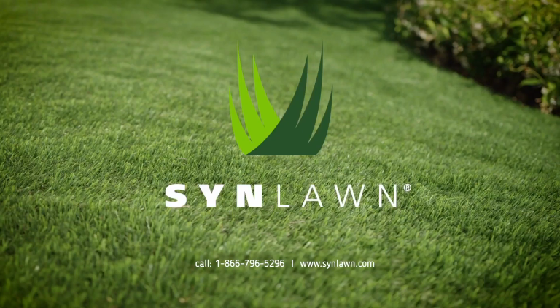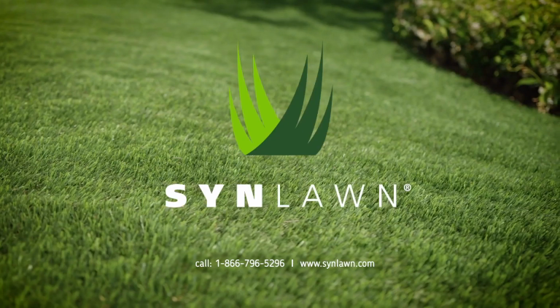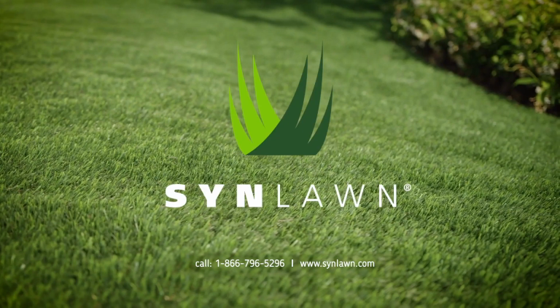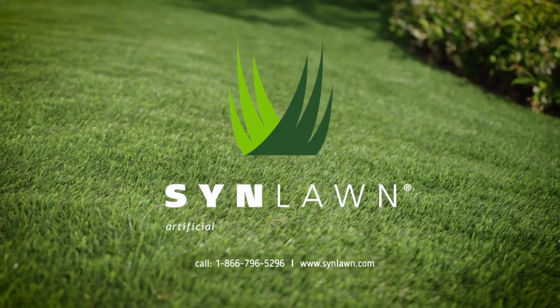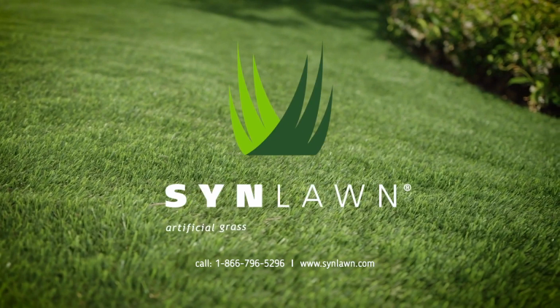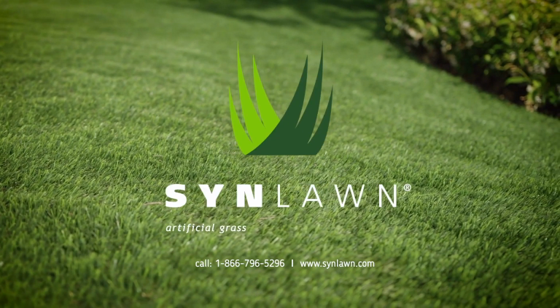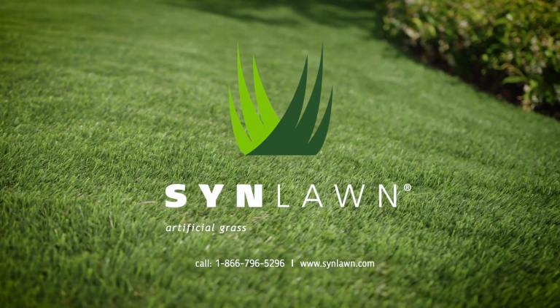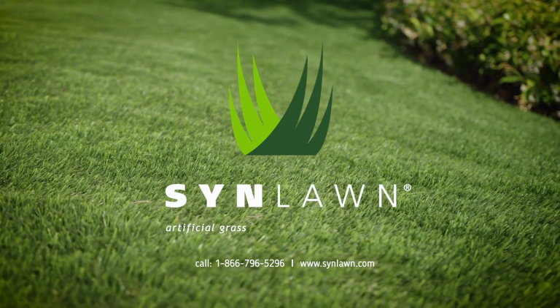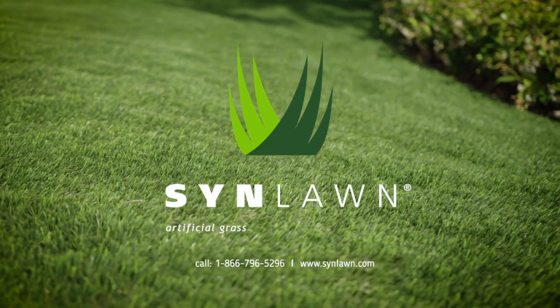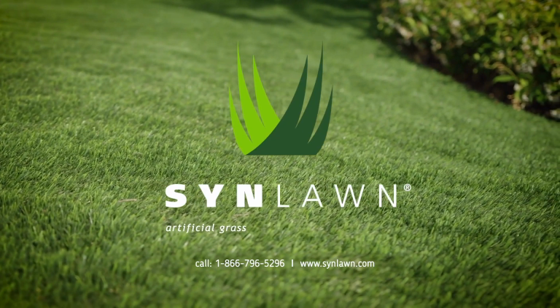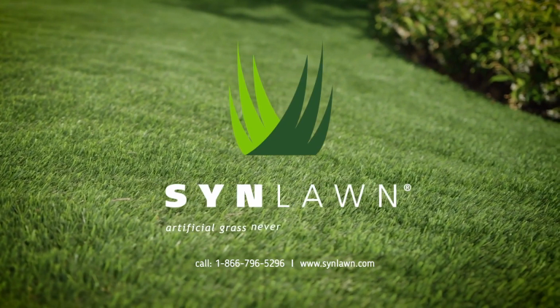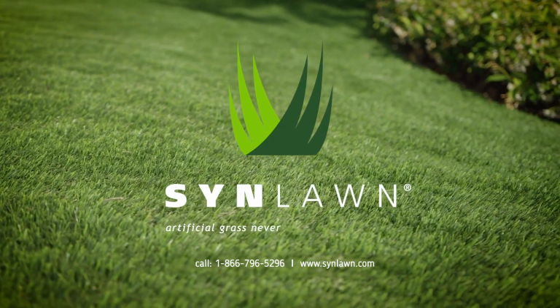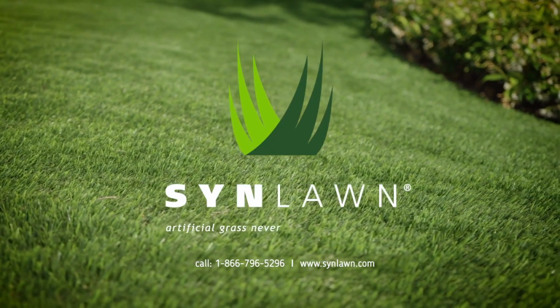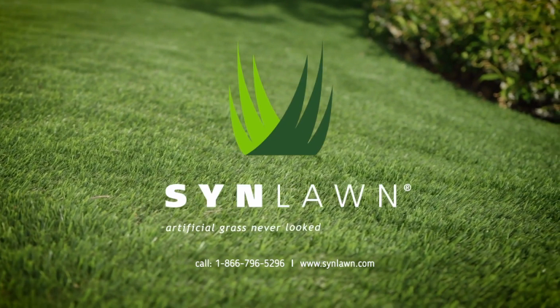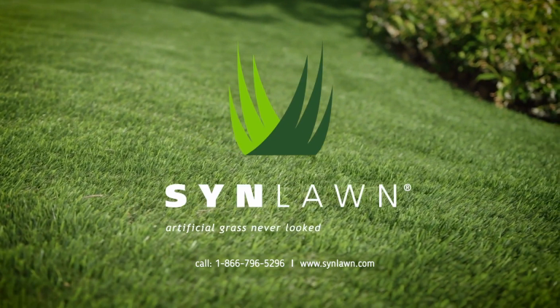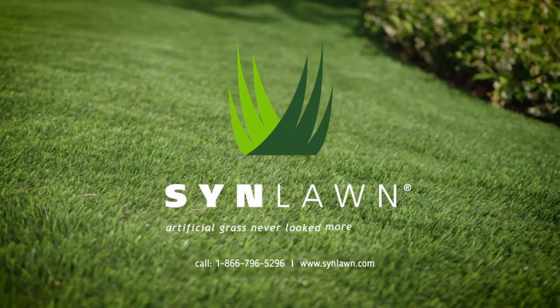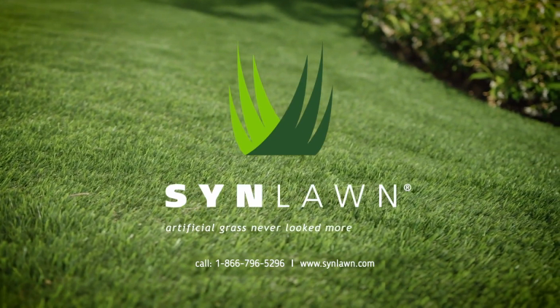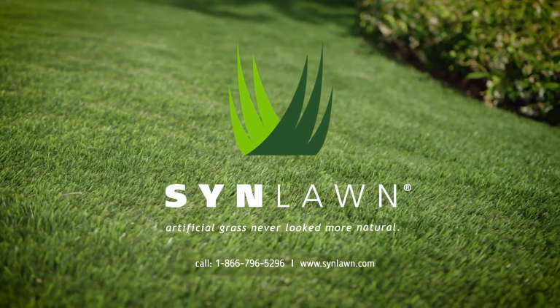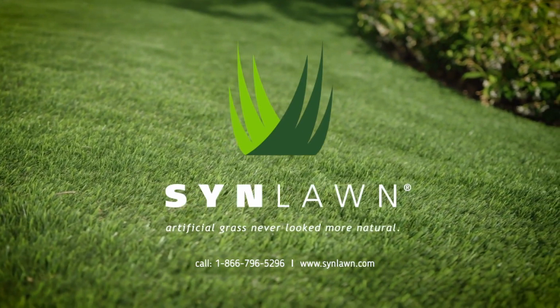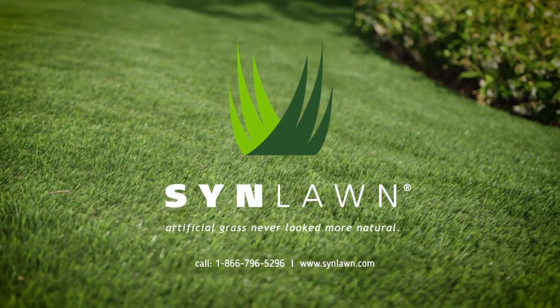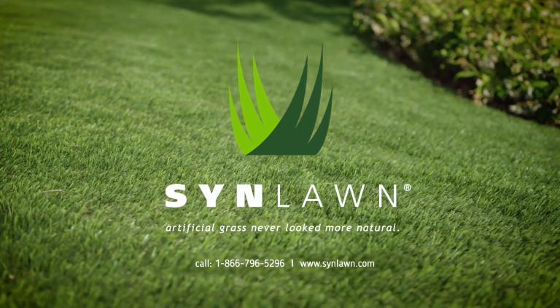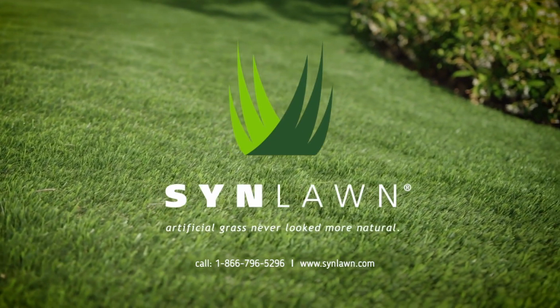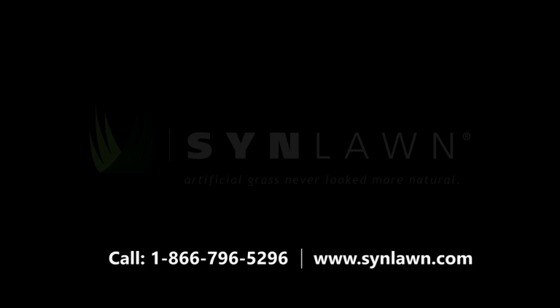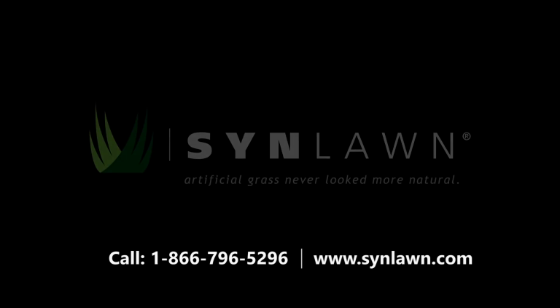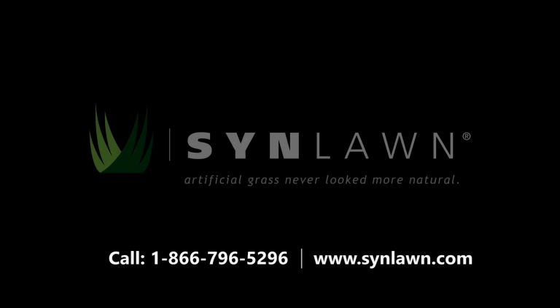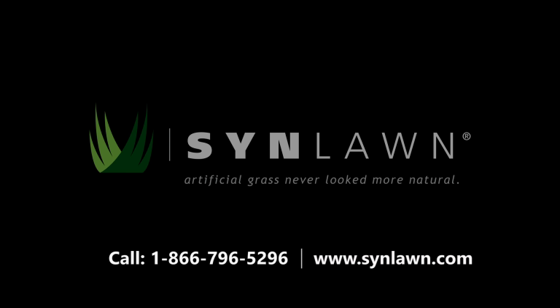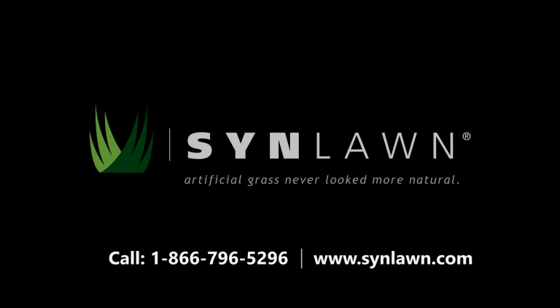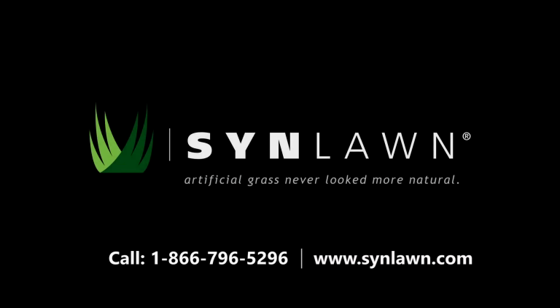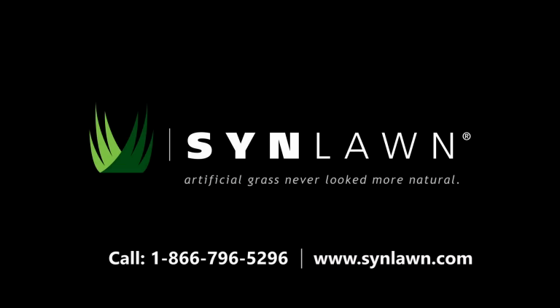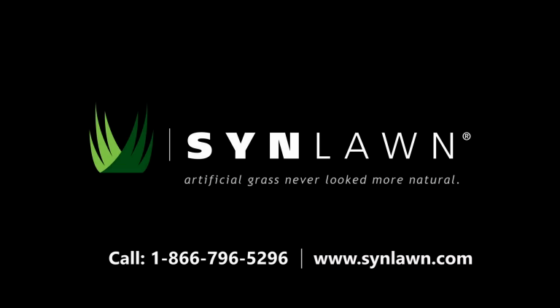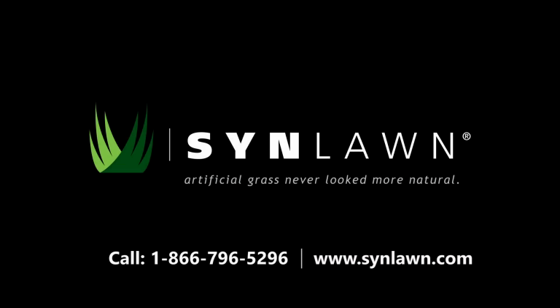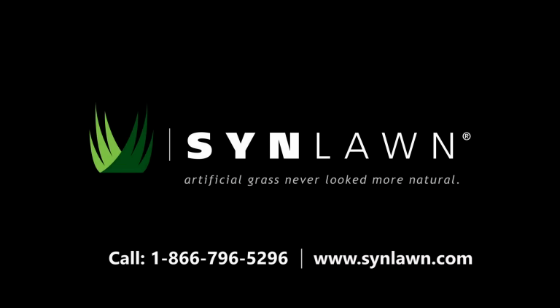Contact us today to learn more about the safest and cleanest turf available.